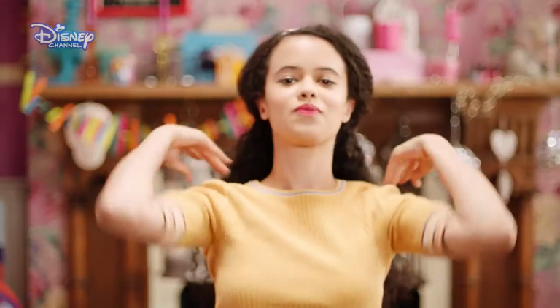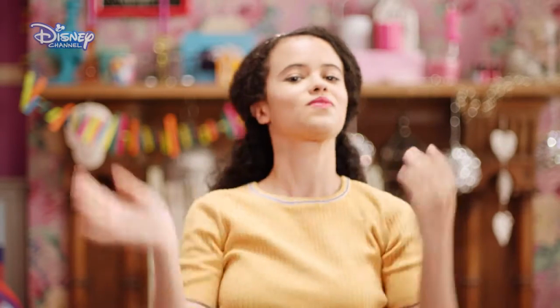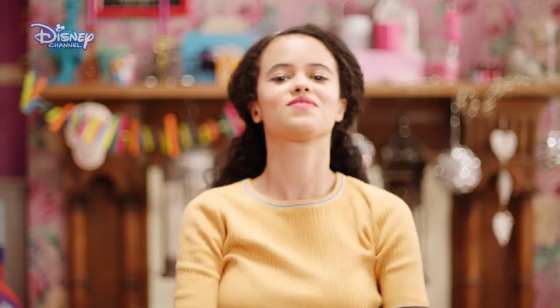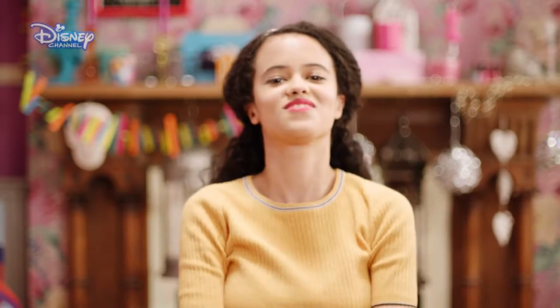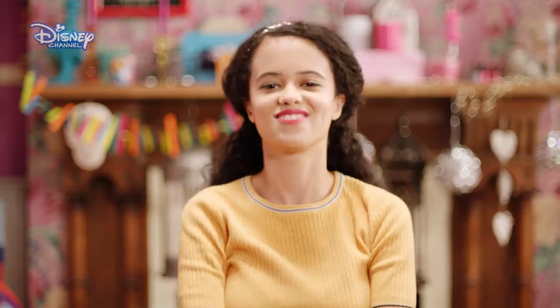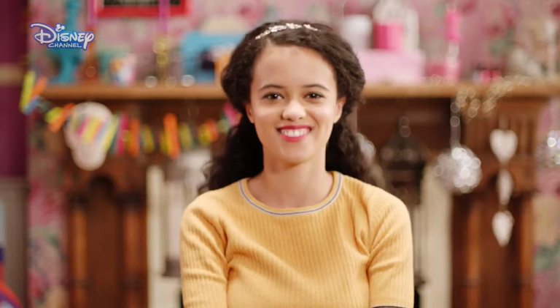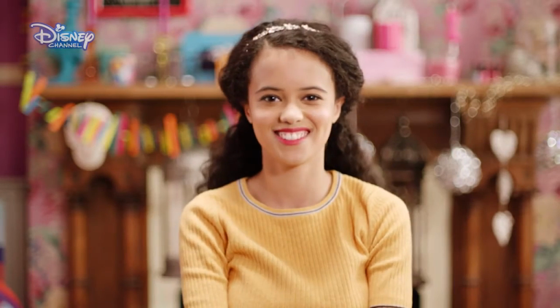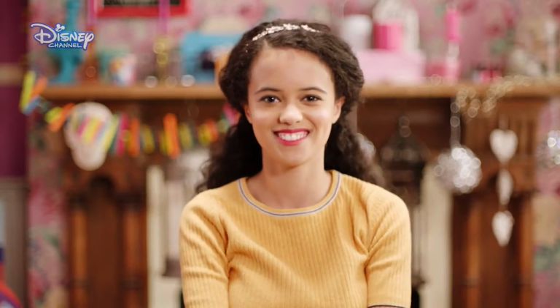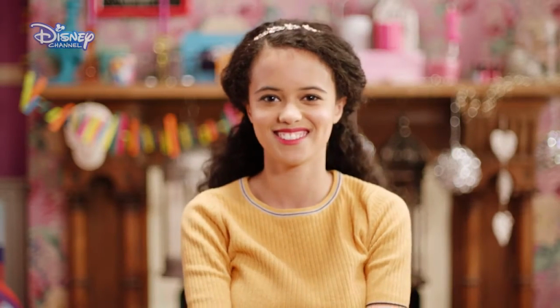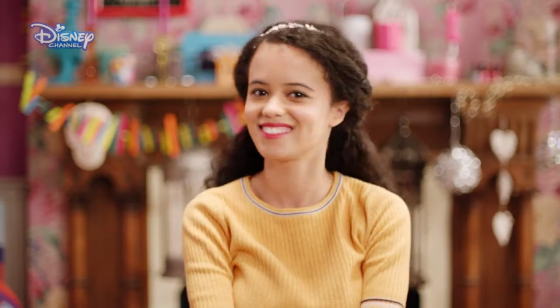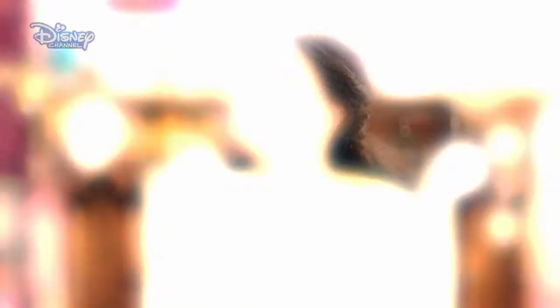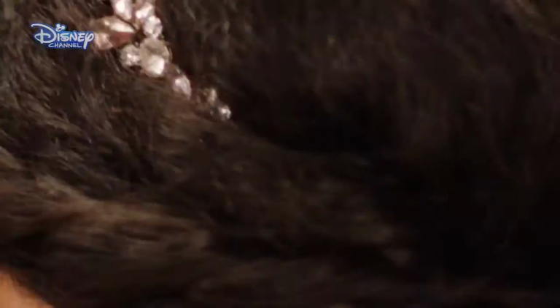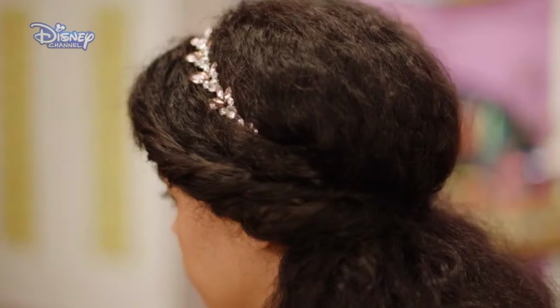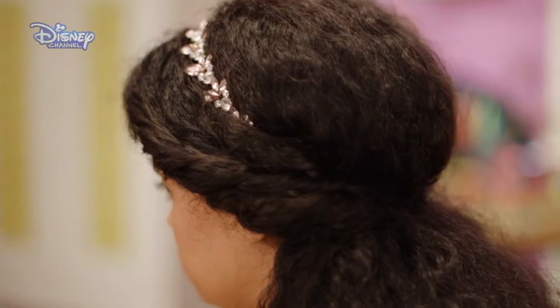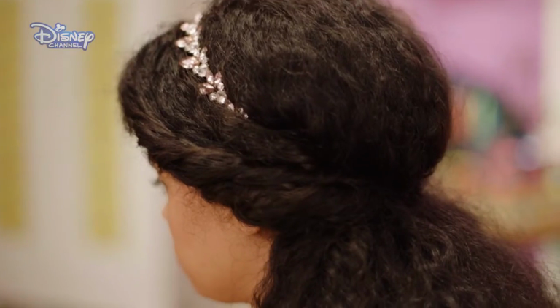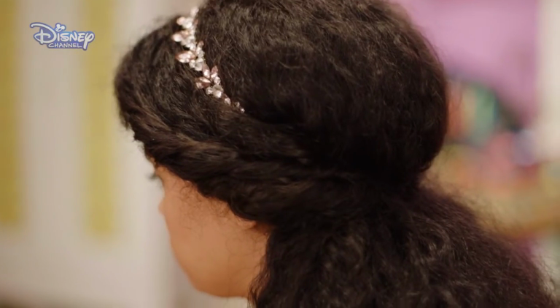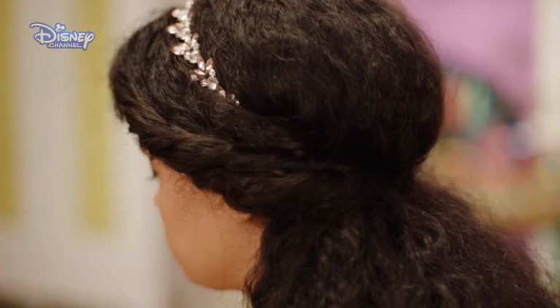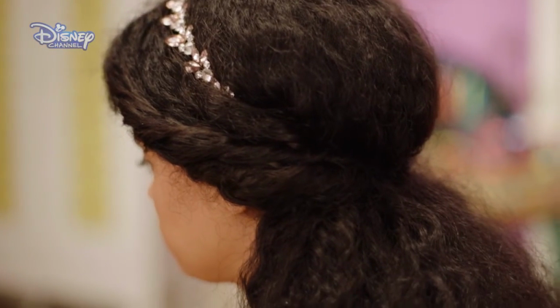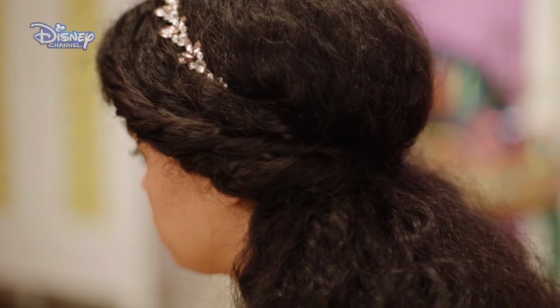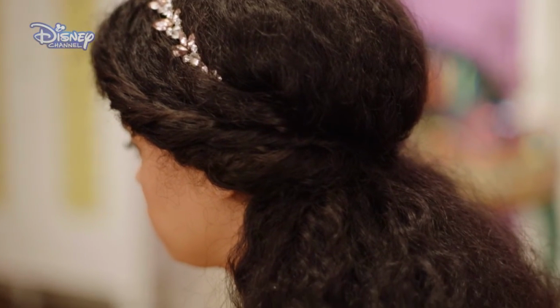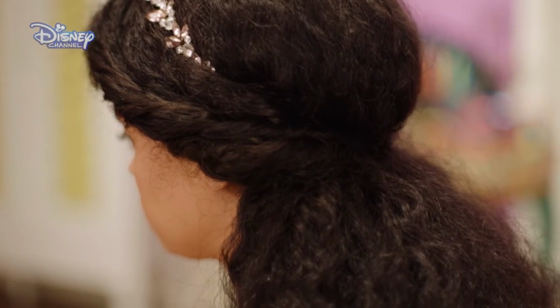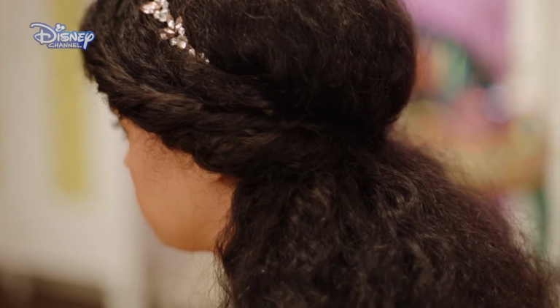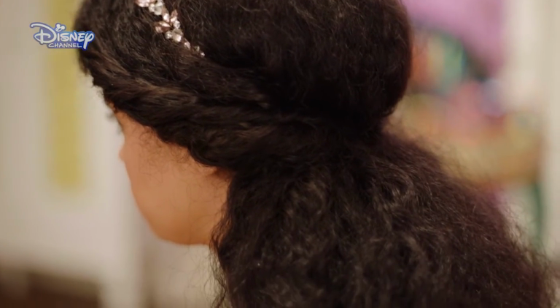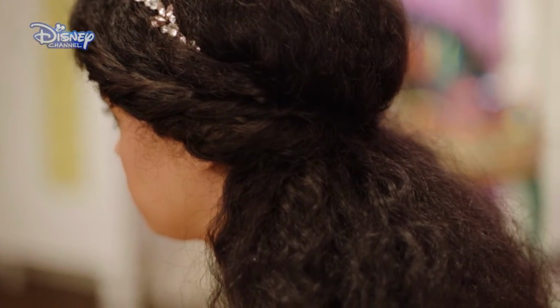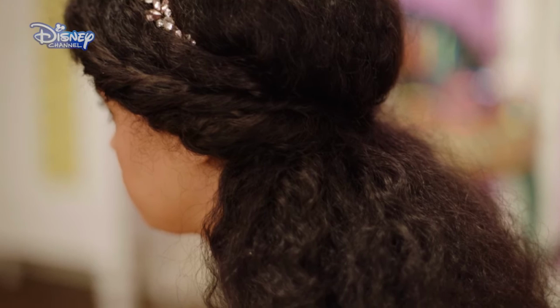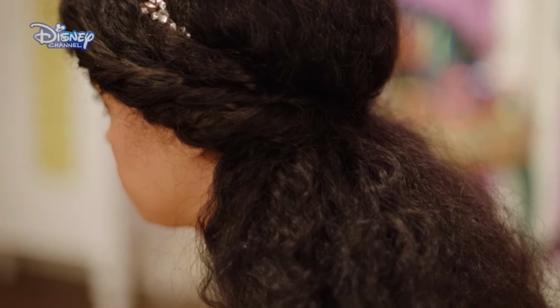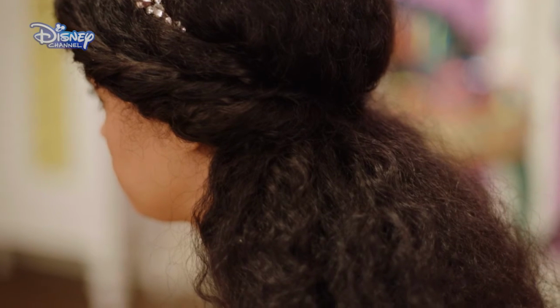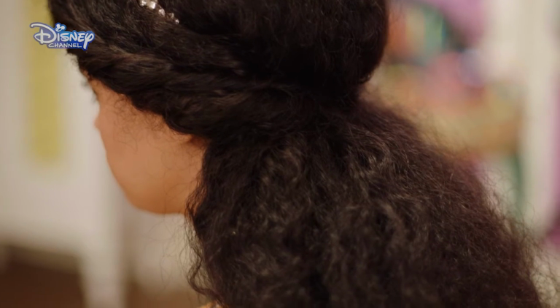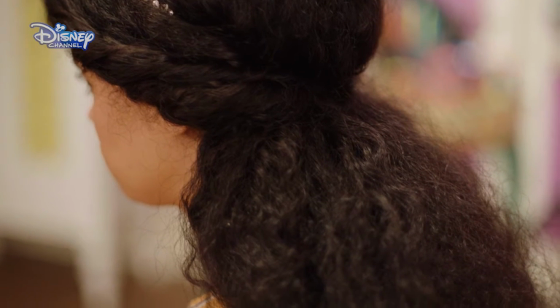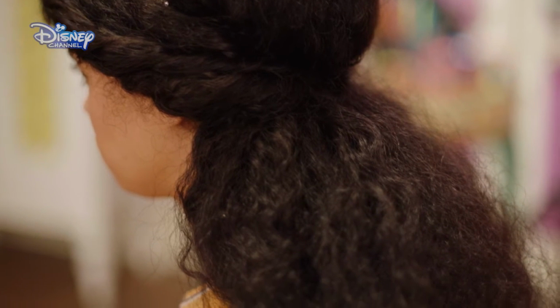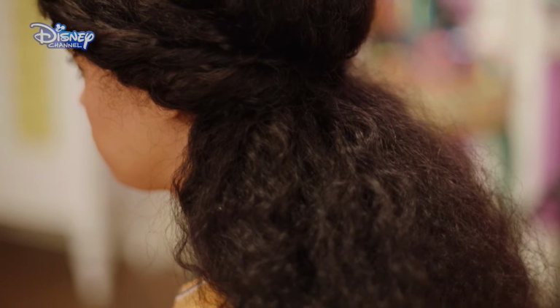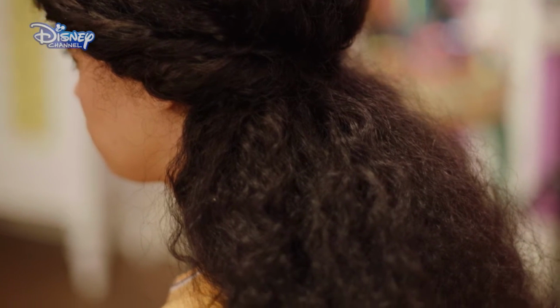And there you go. This style looks great with curls, but also works really well with straight hair, too.